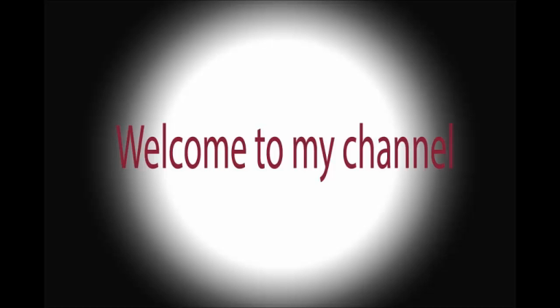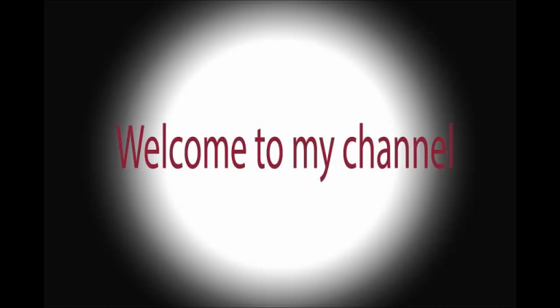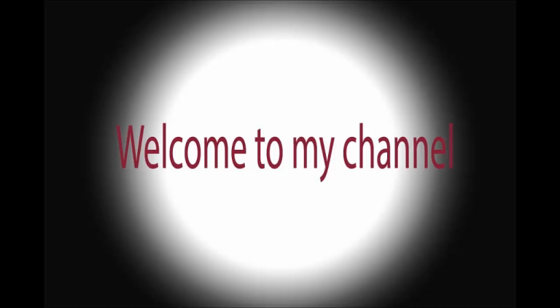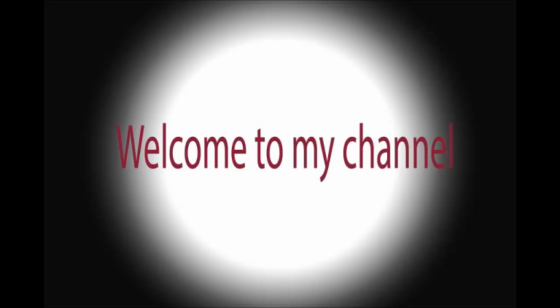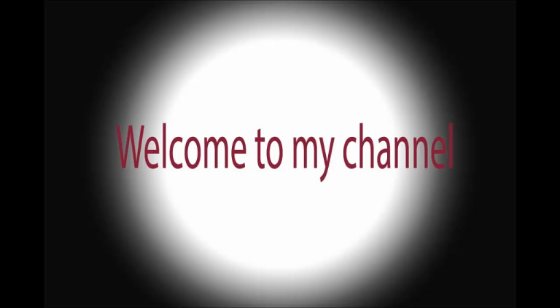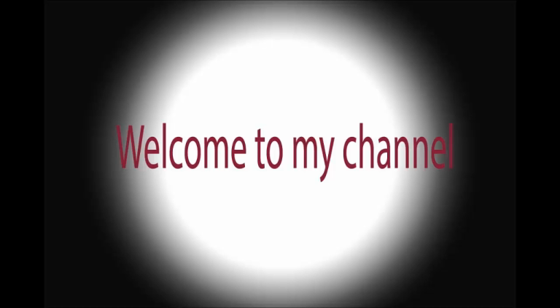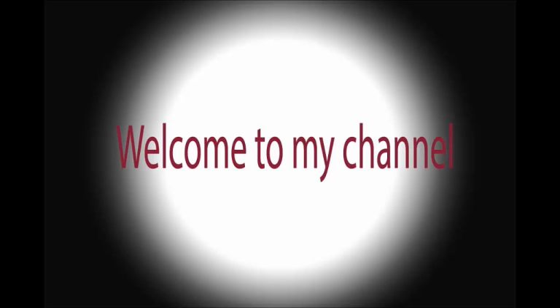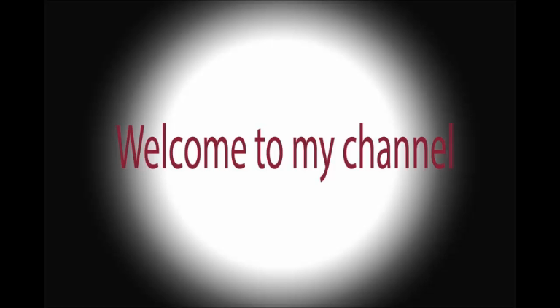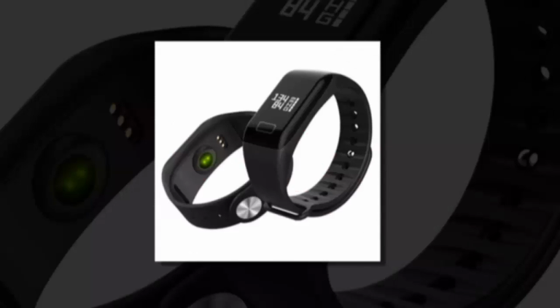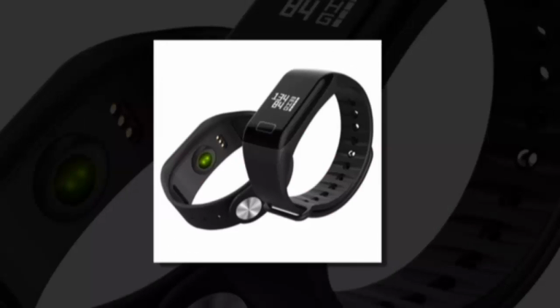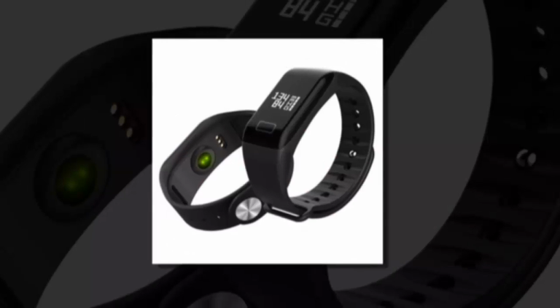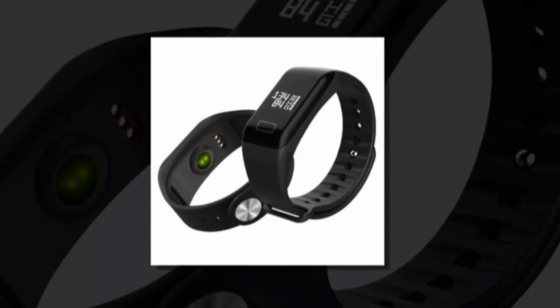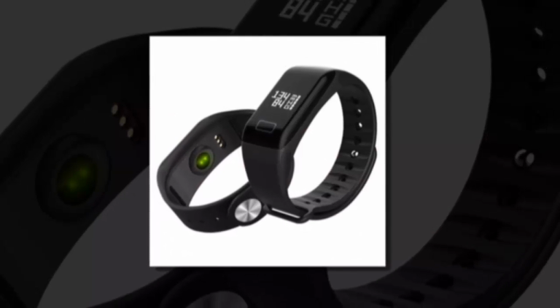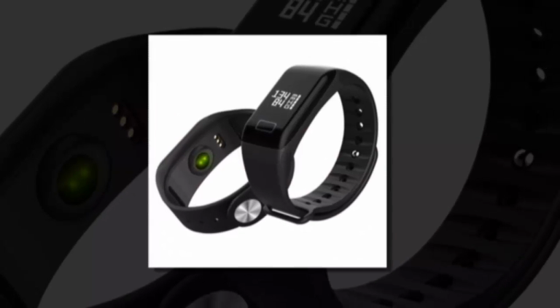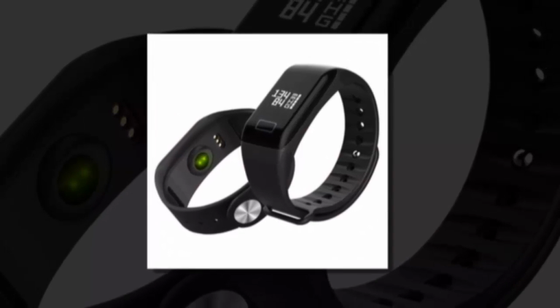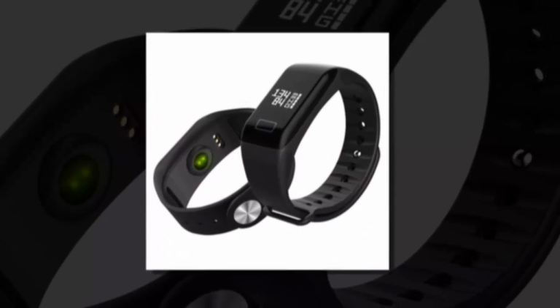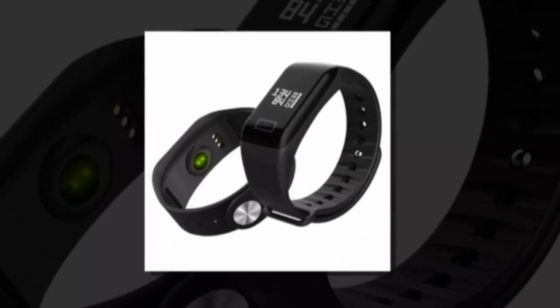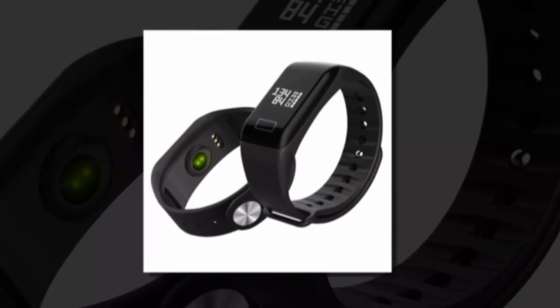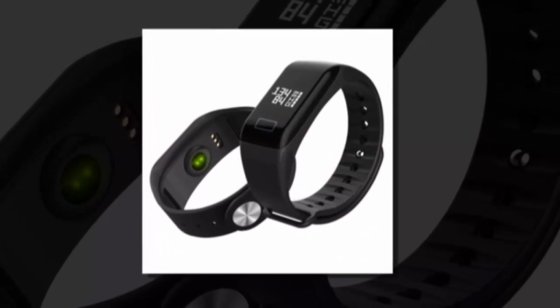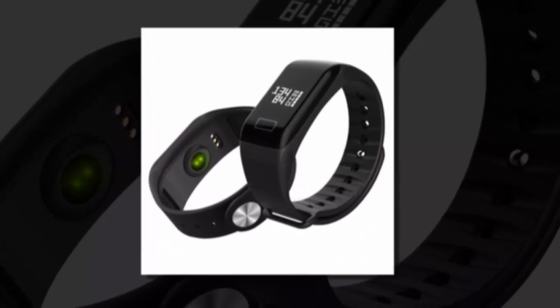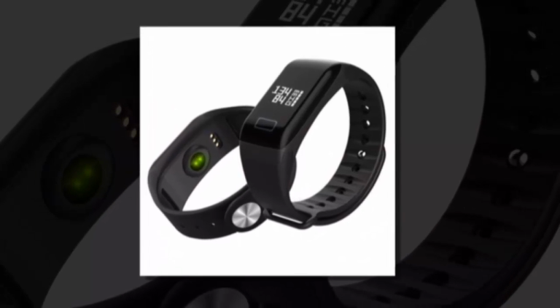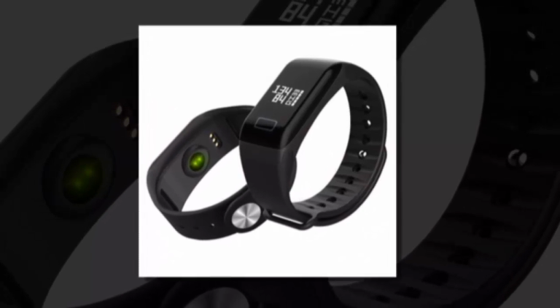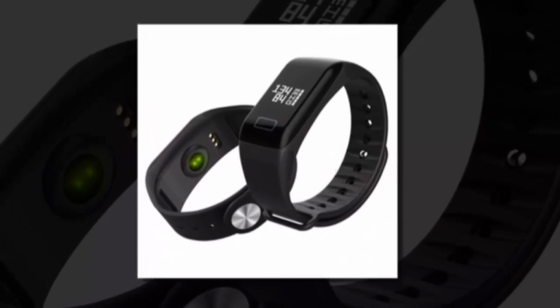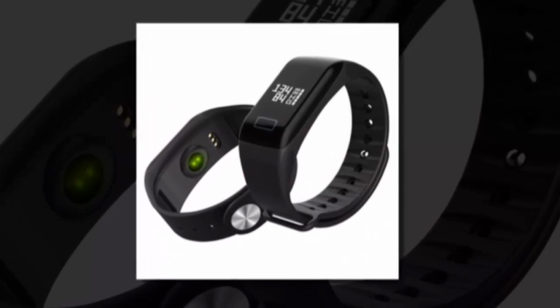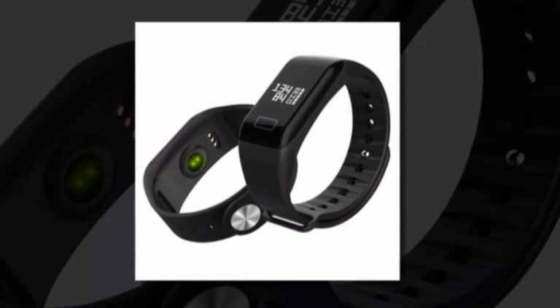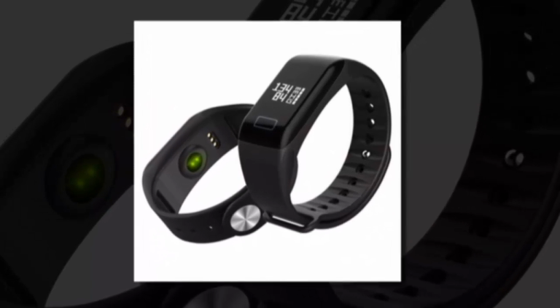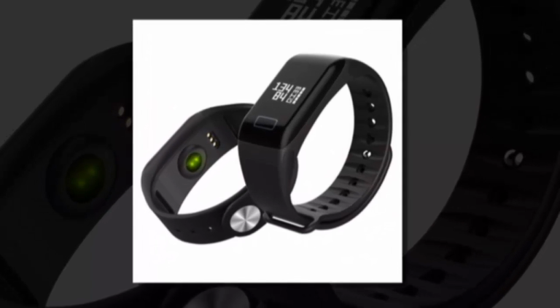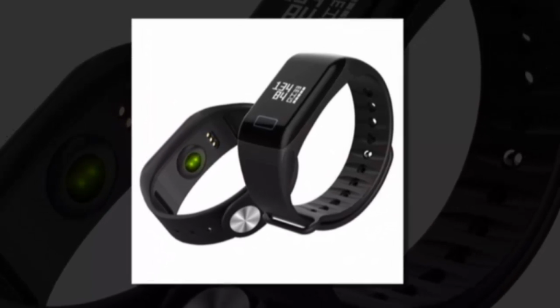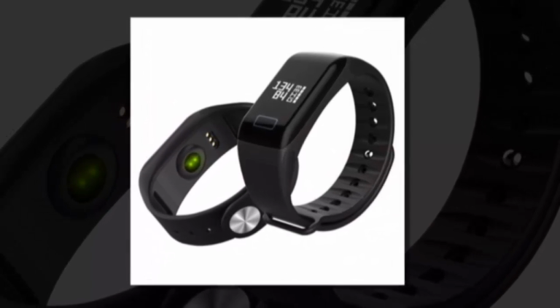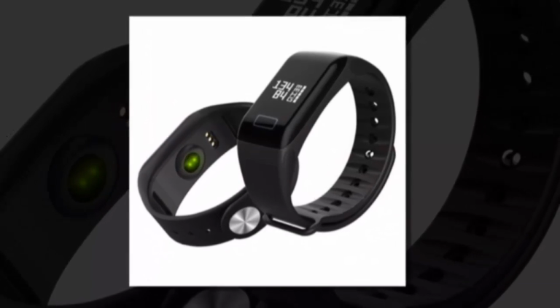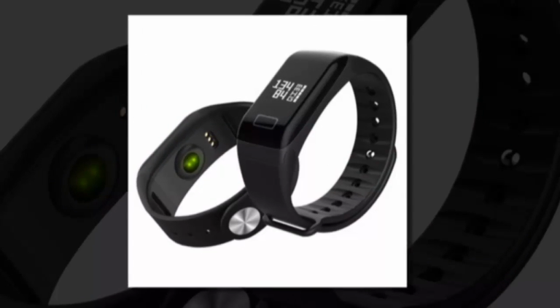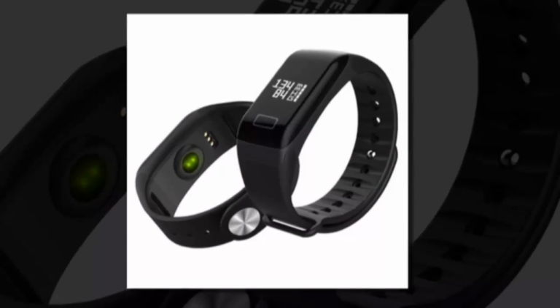Welcome to my channel. T1 Smartwatch, brand name Yisuya.